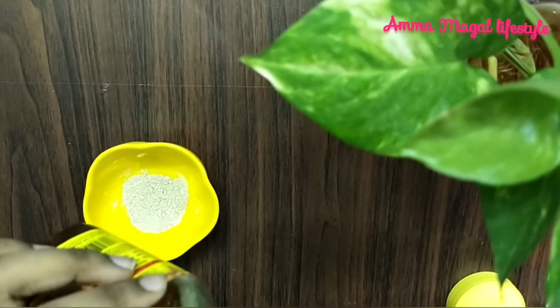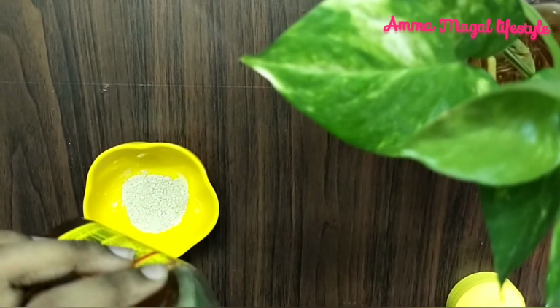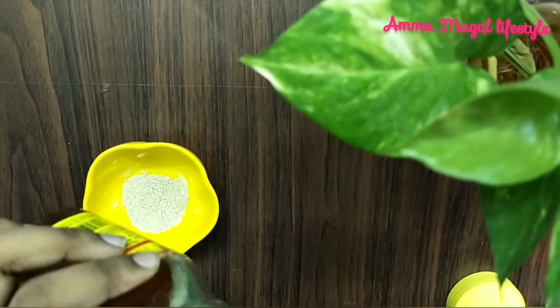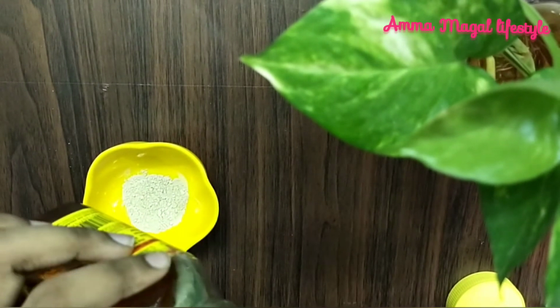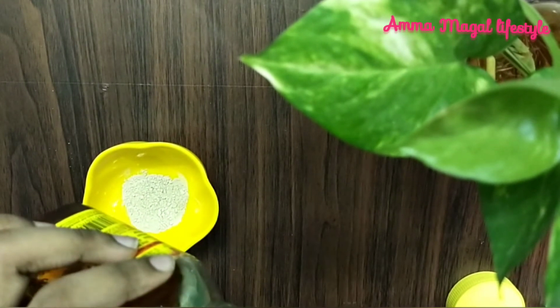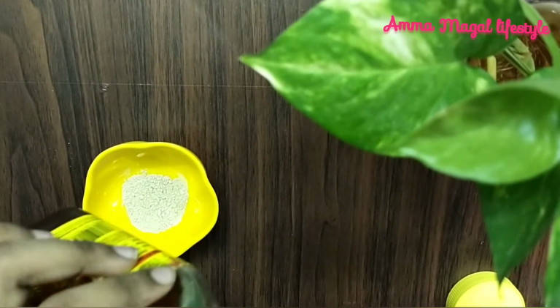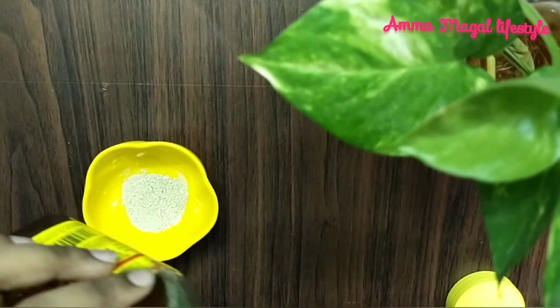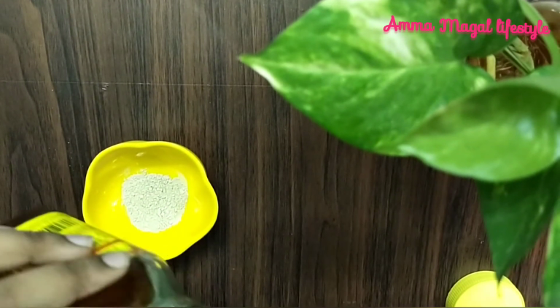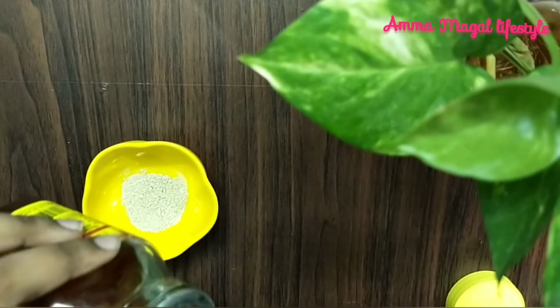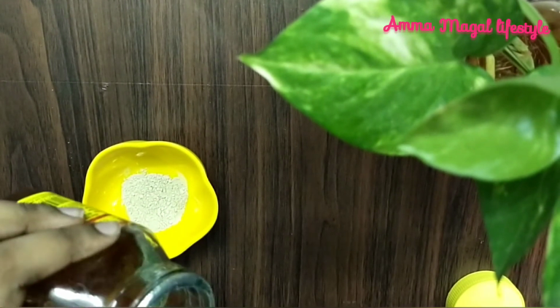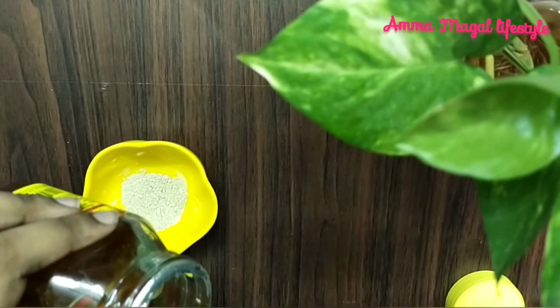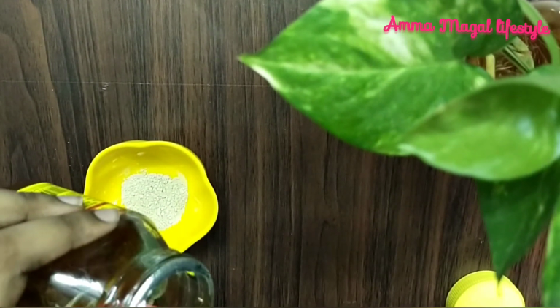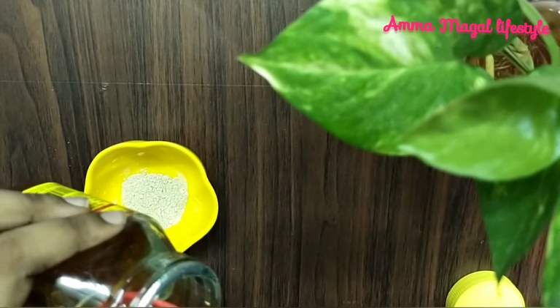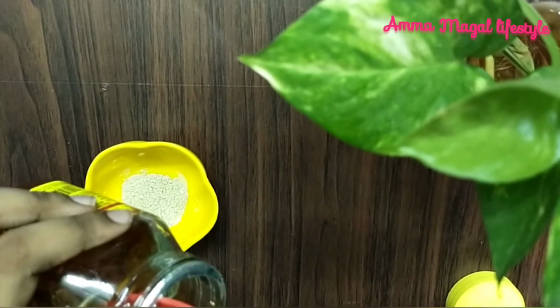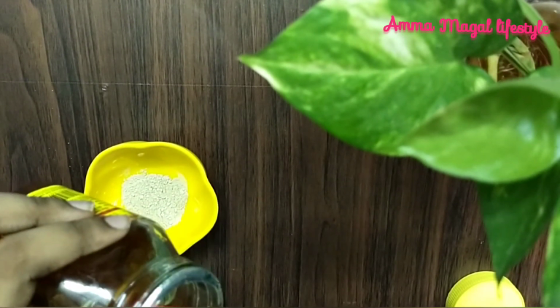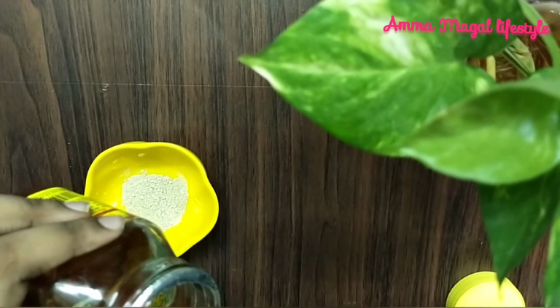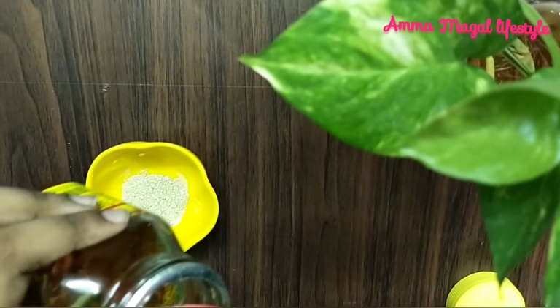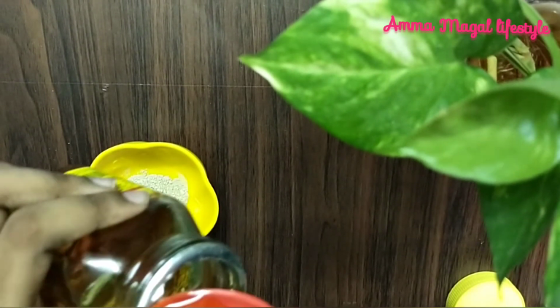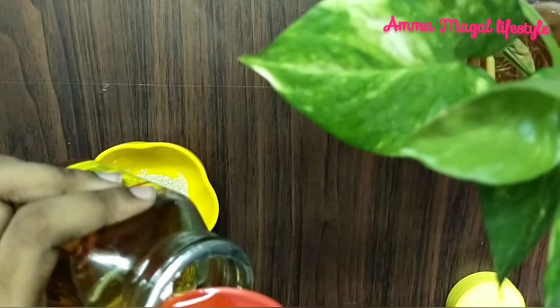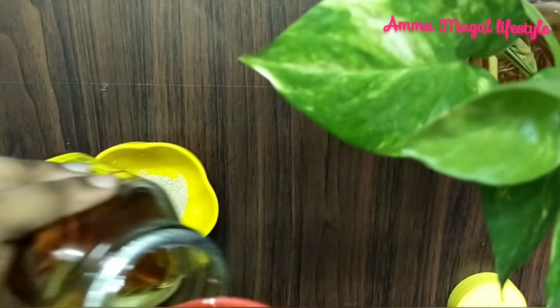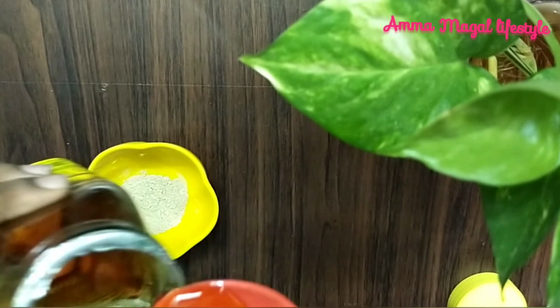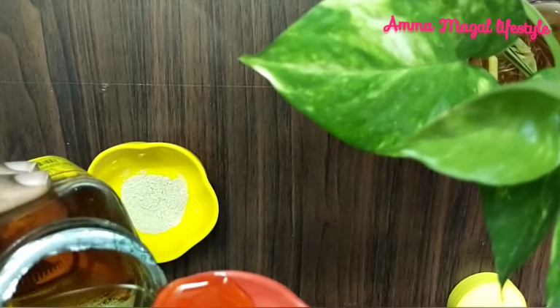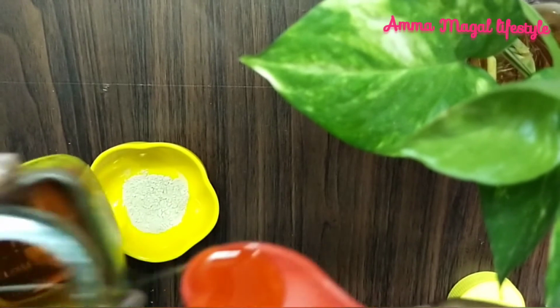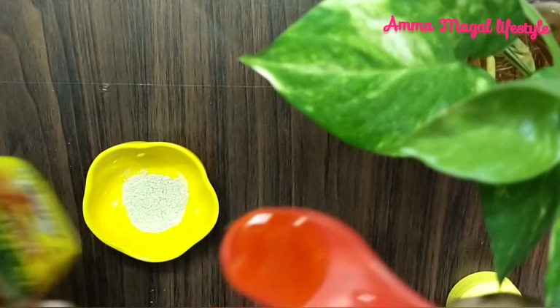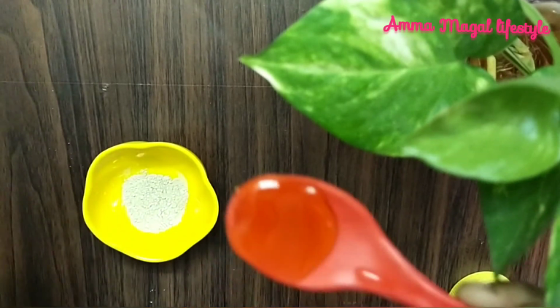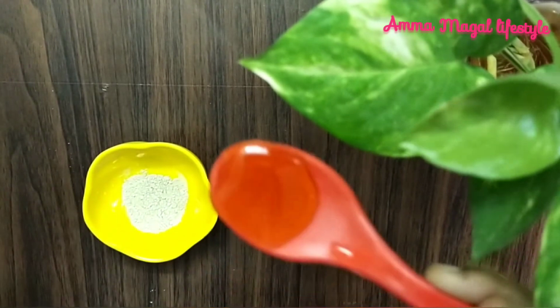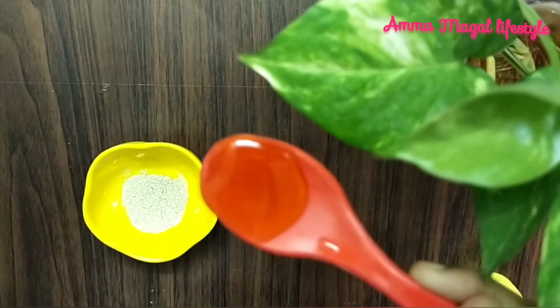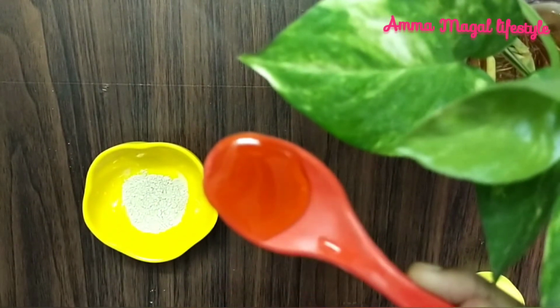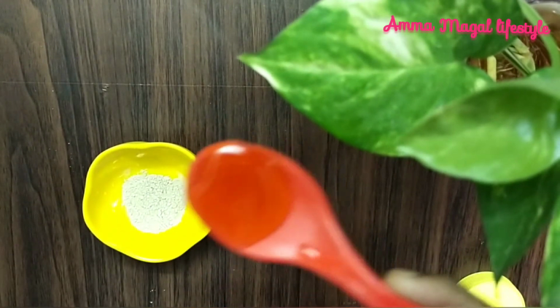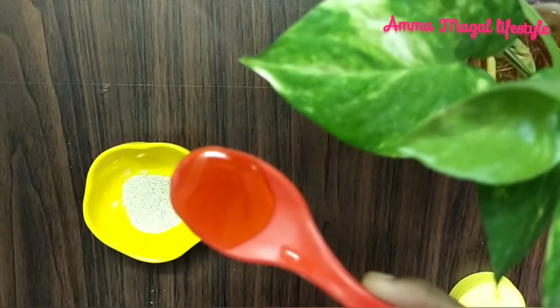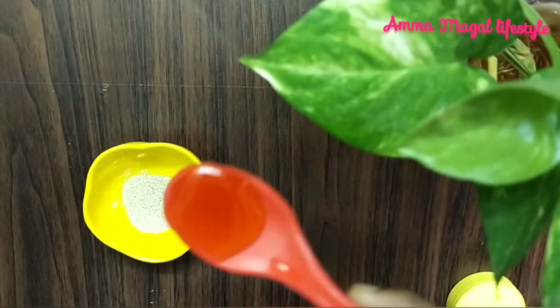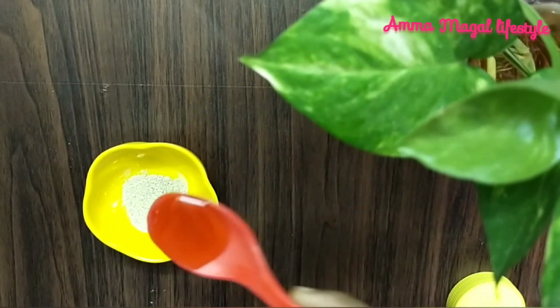Next, we will add honey — 1 spoon of honey.